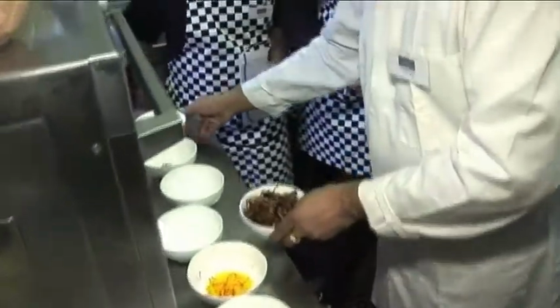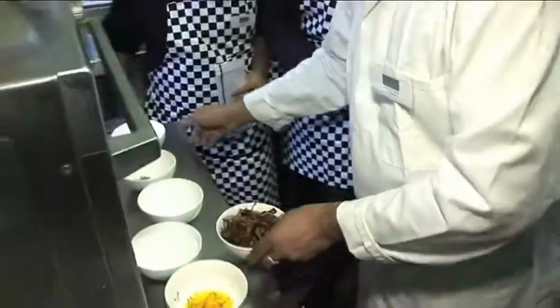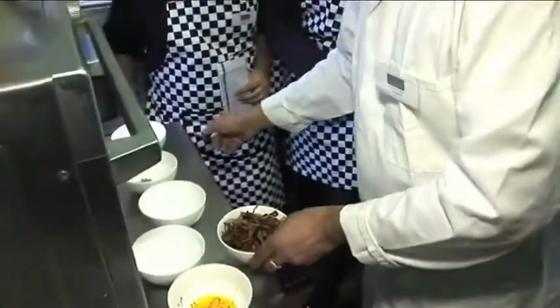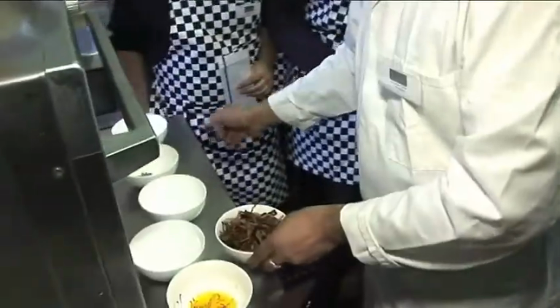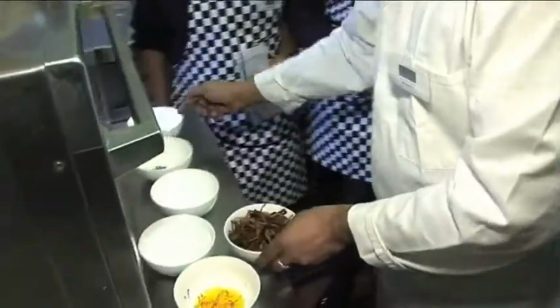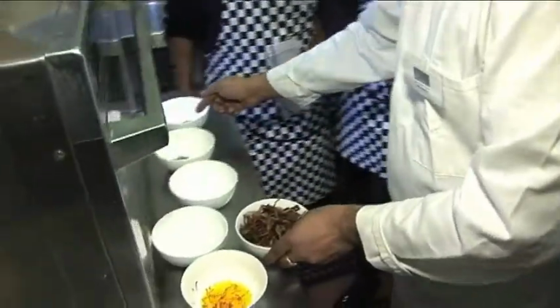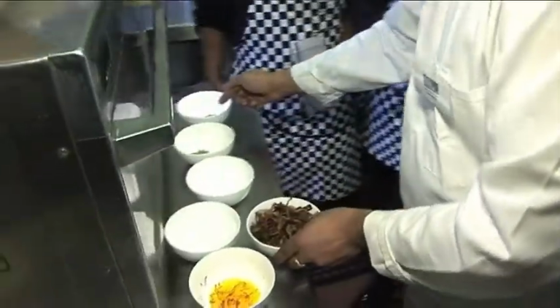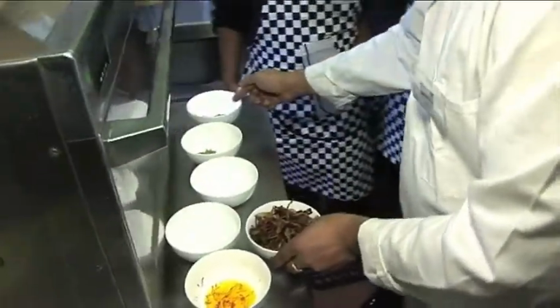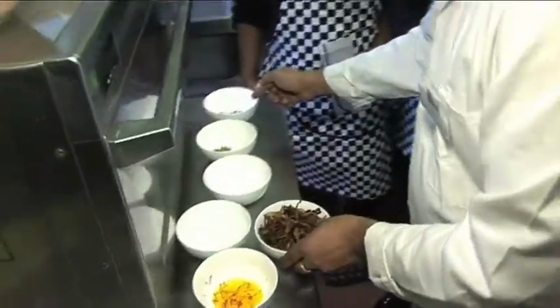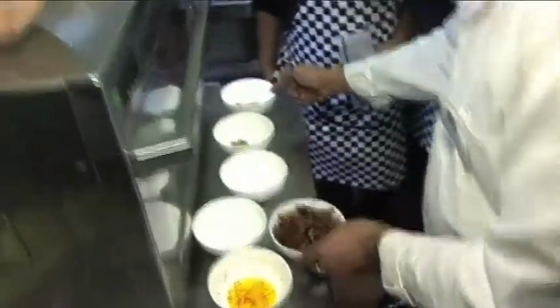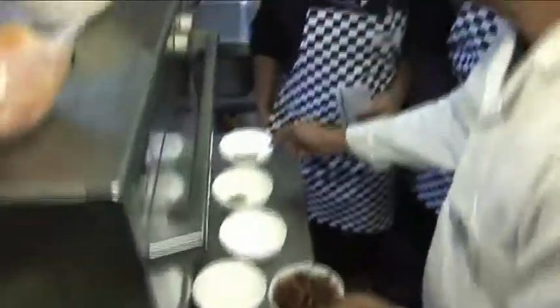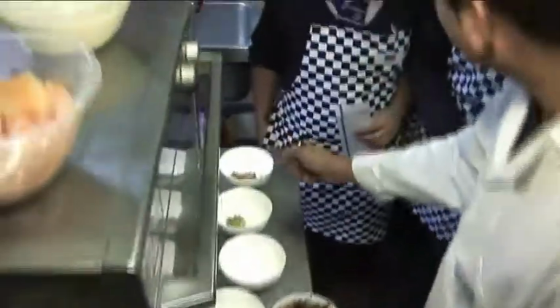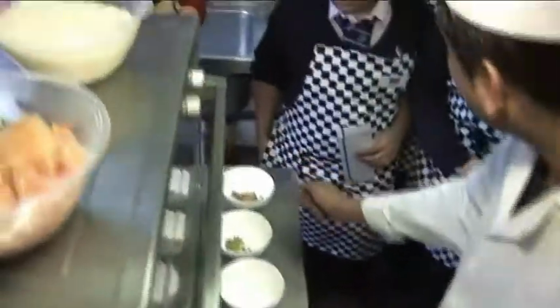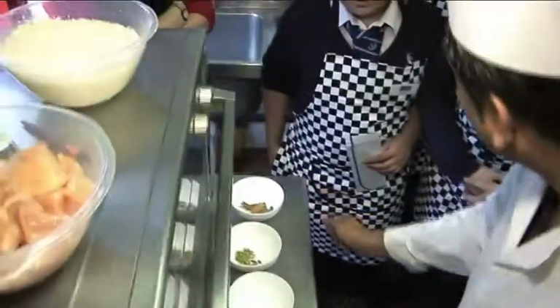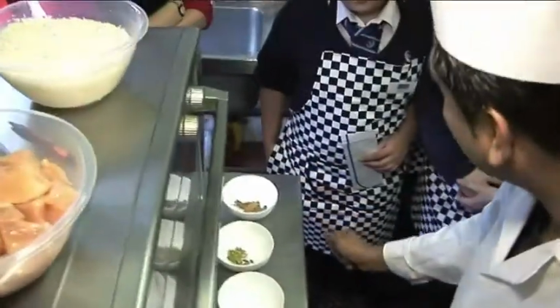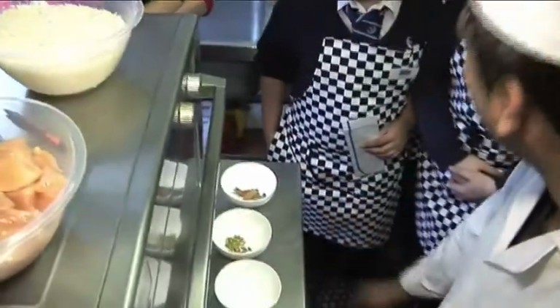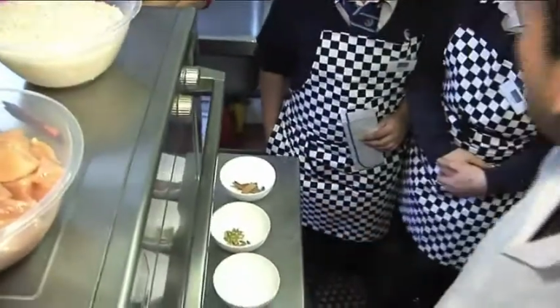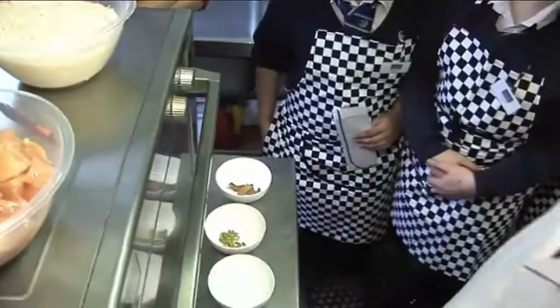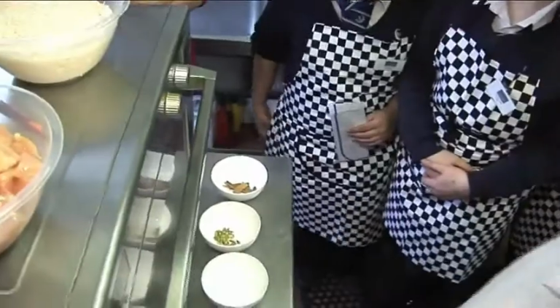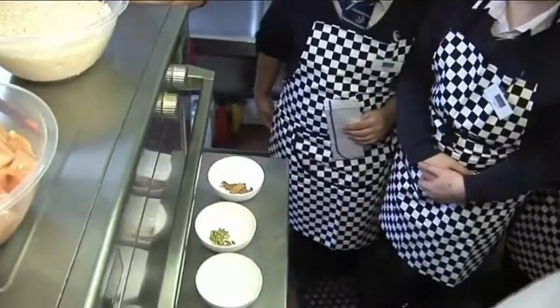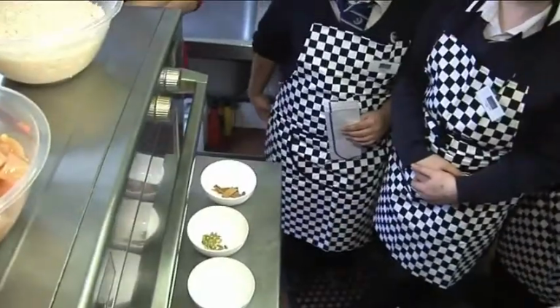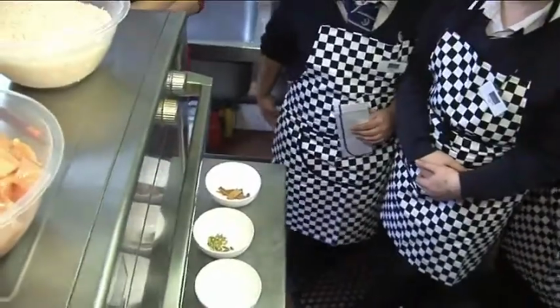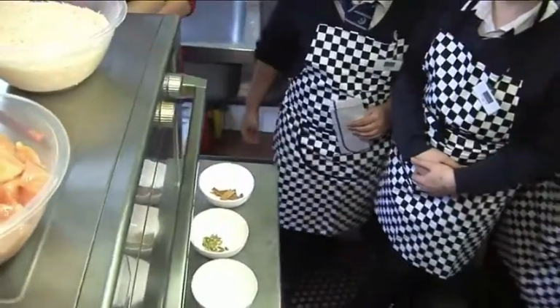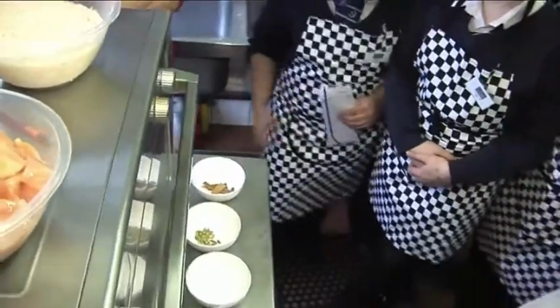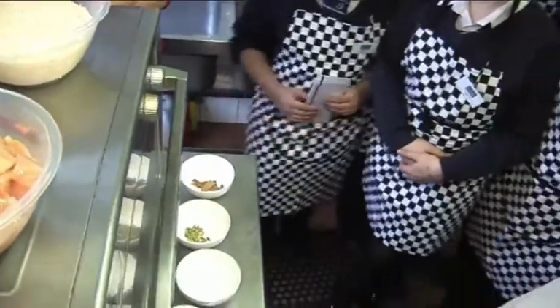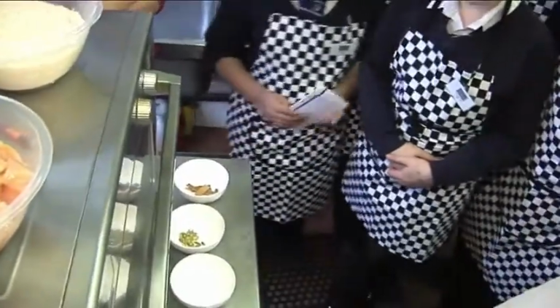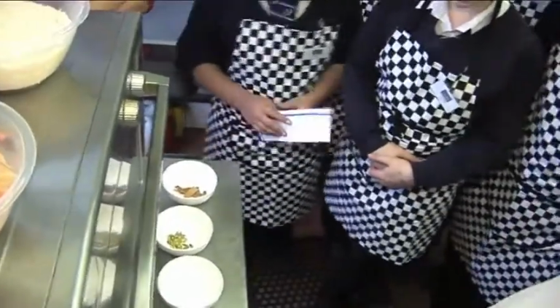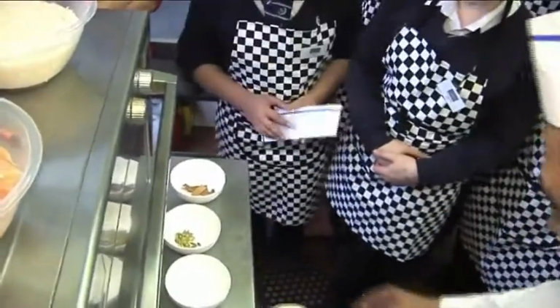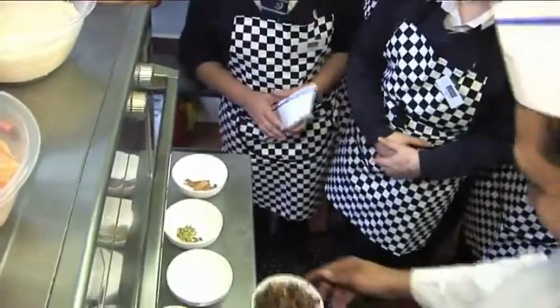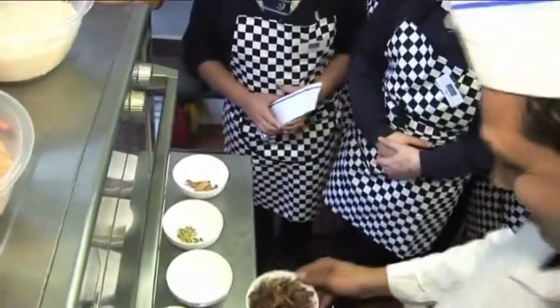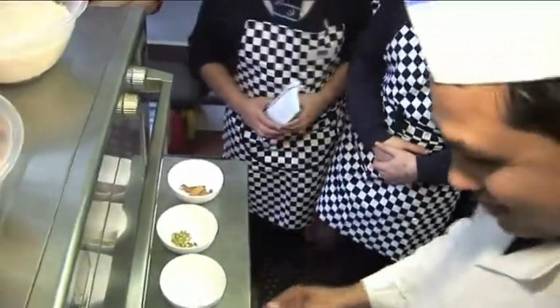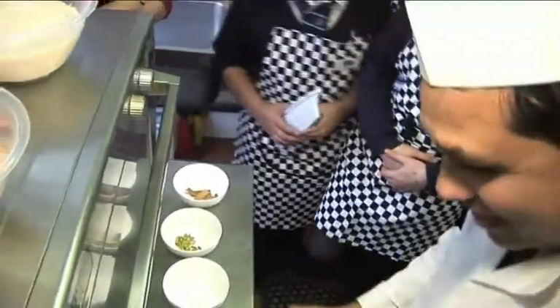Can anybody say what this is? Cinnamon. Cinnamon, yeah.